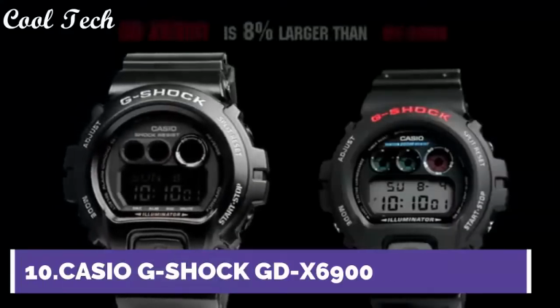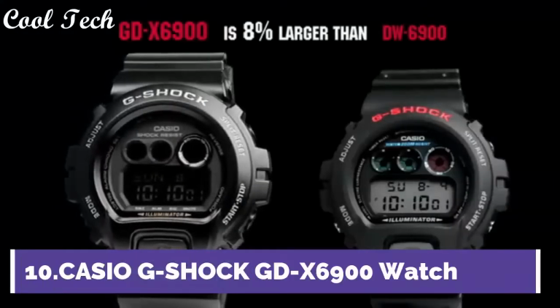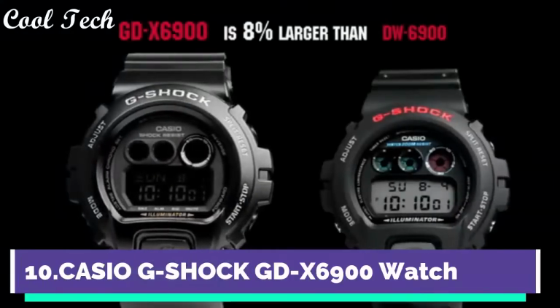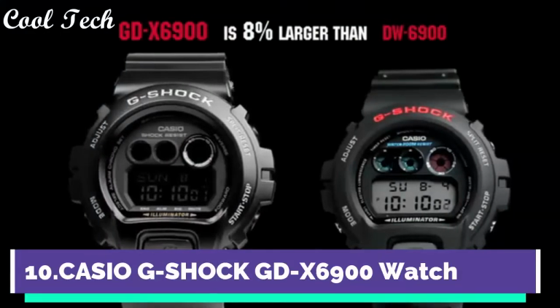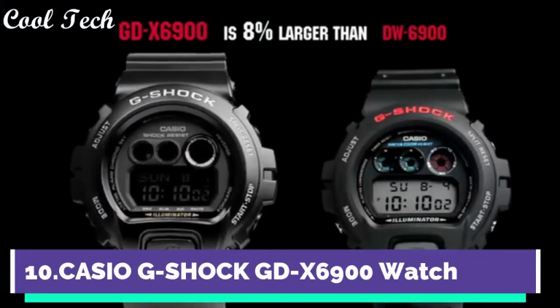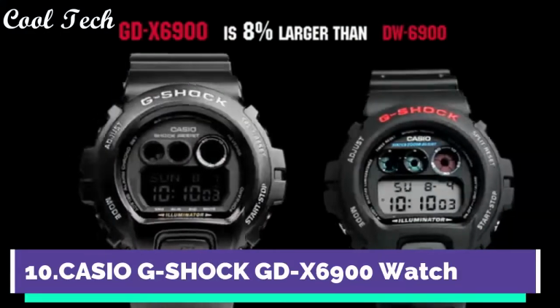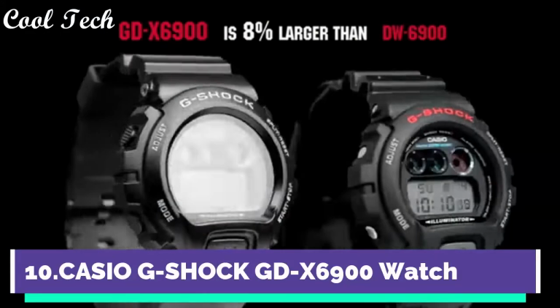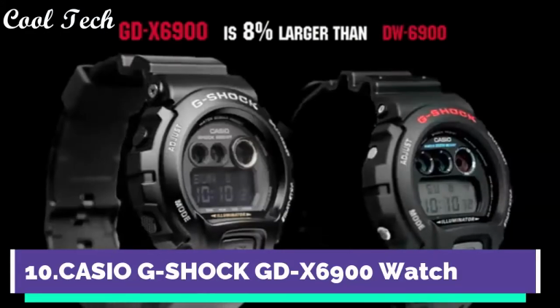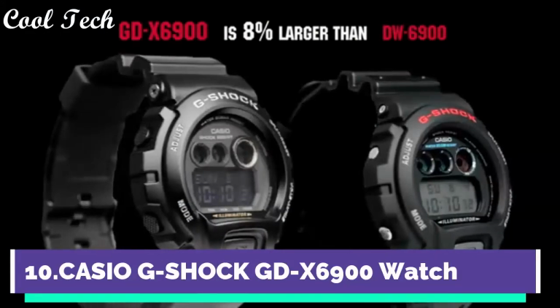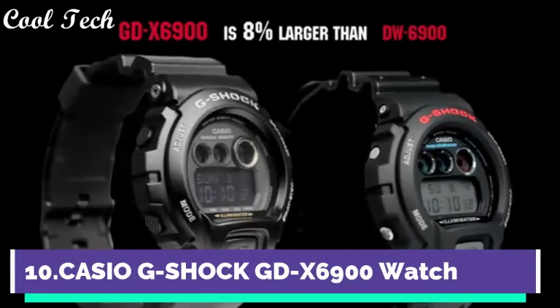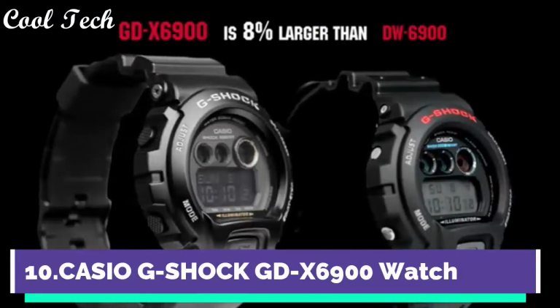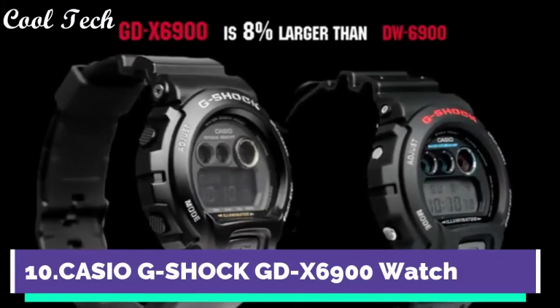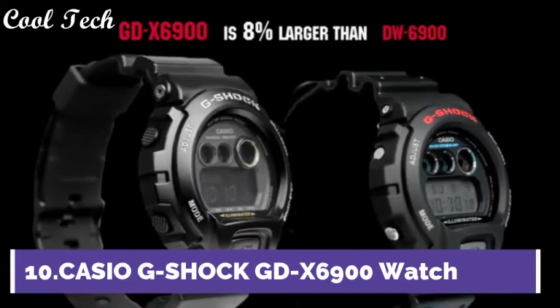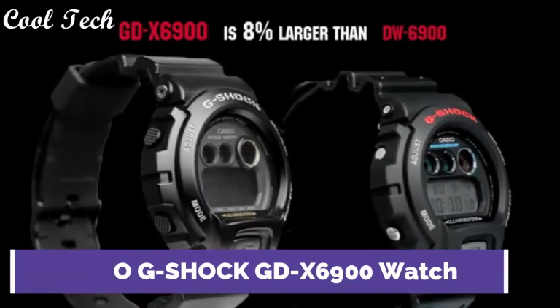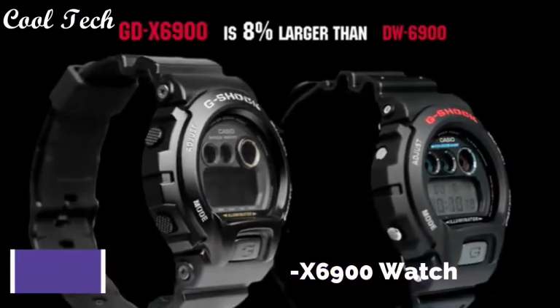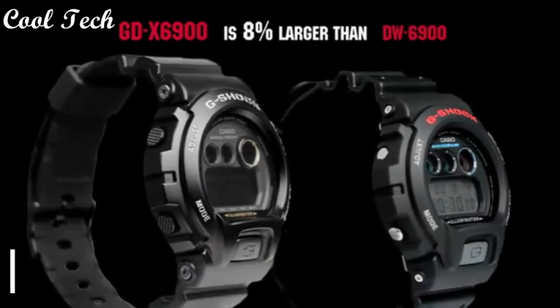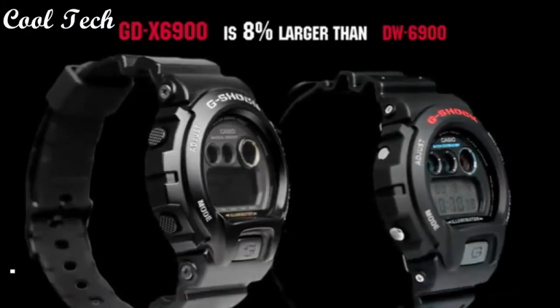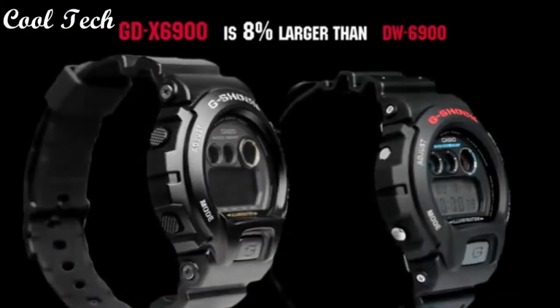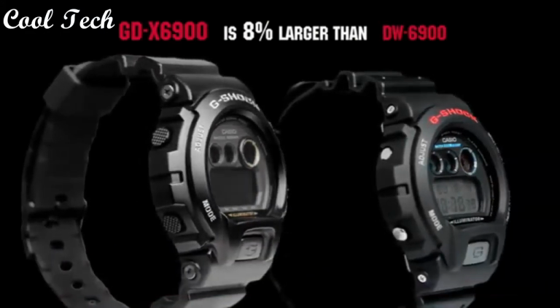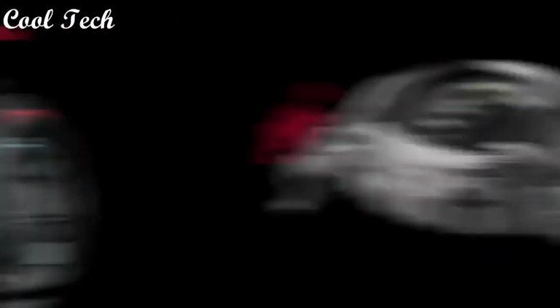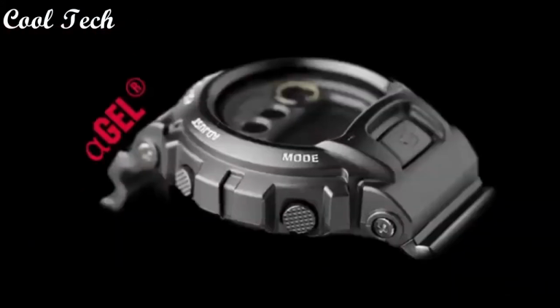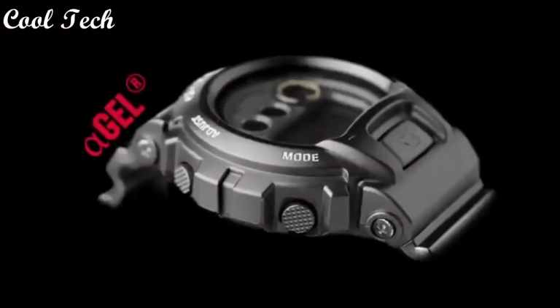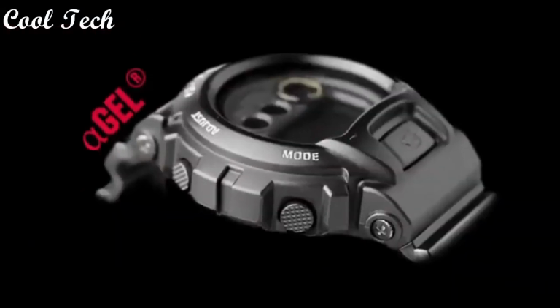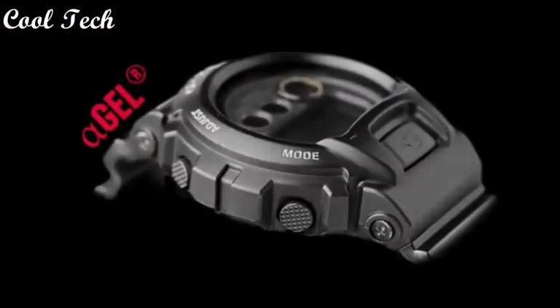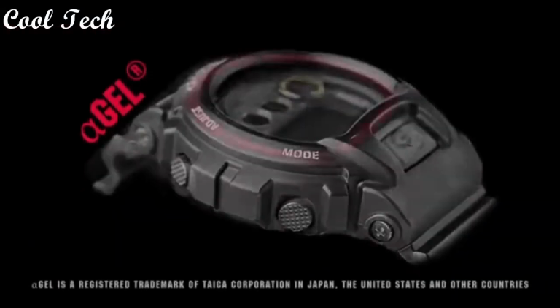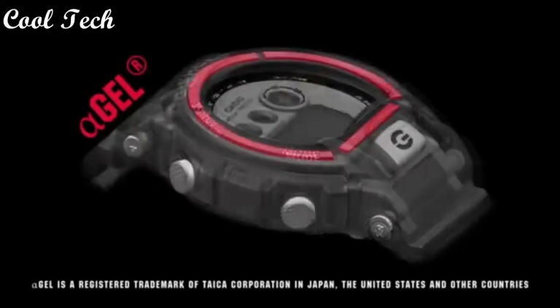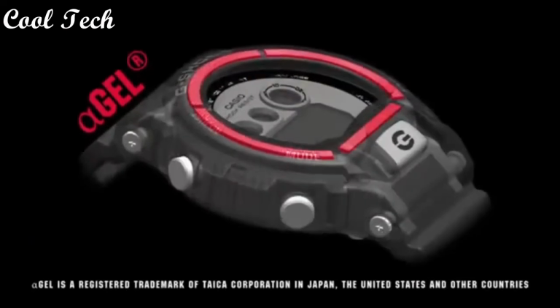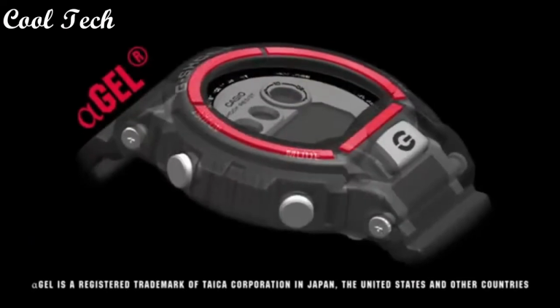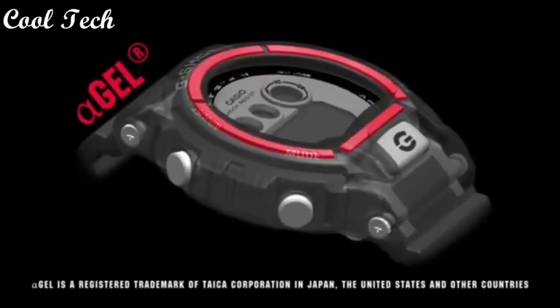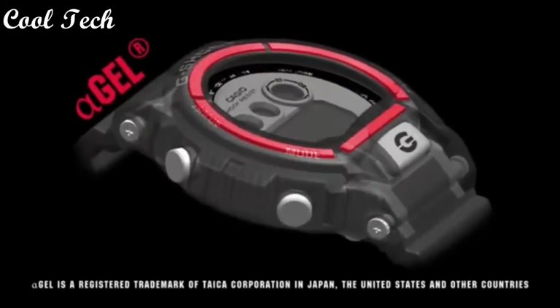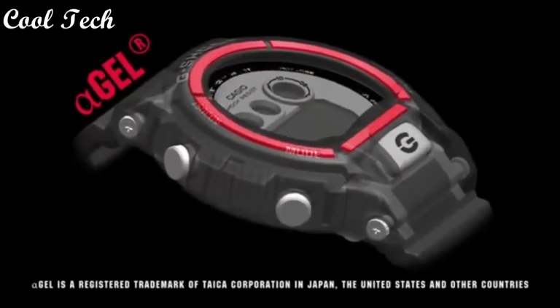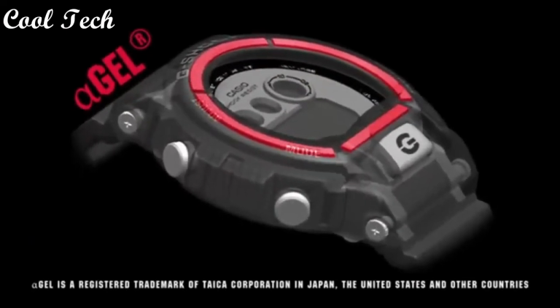Hello everyone, today we have looked at the best Casio G-Shock watches under $200 in the market in 2021.